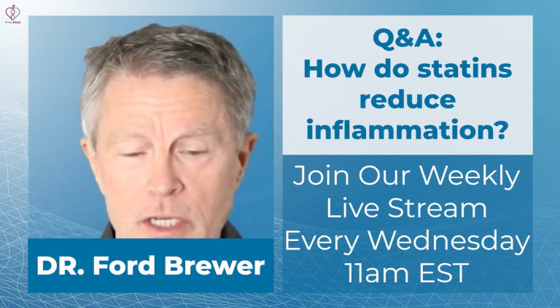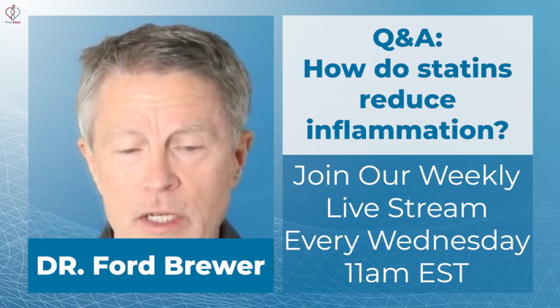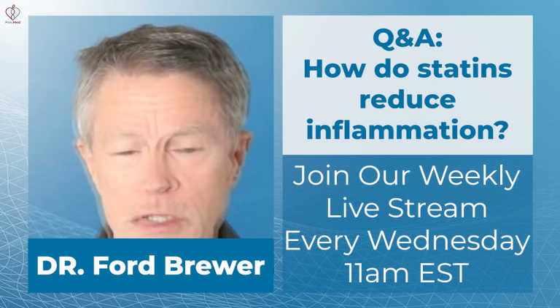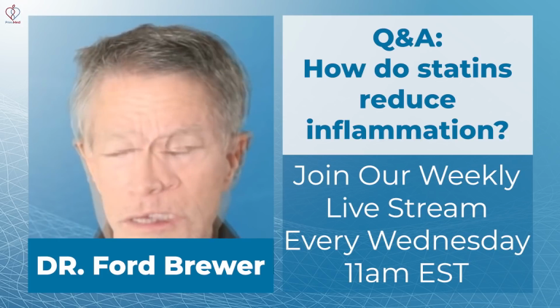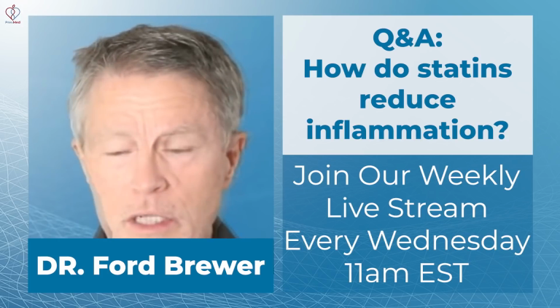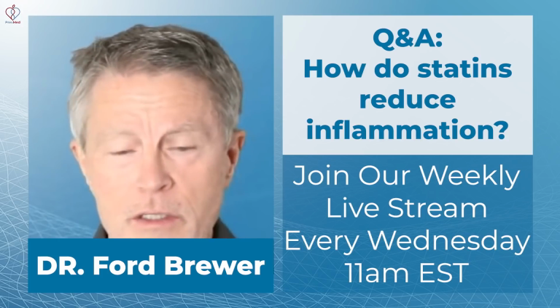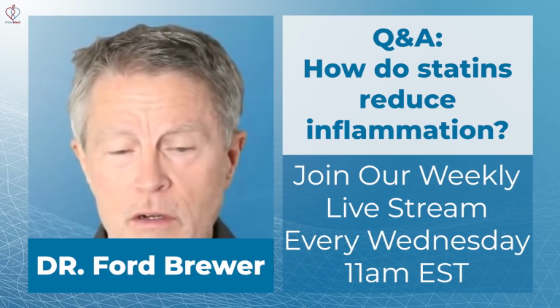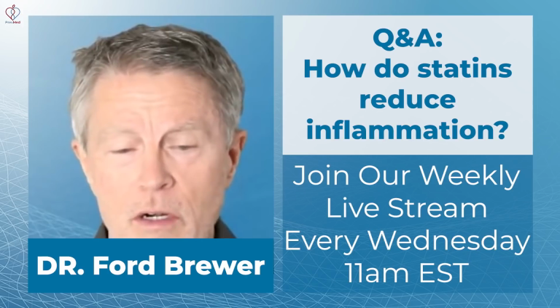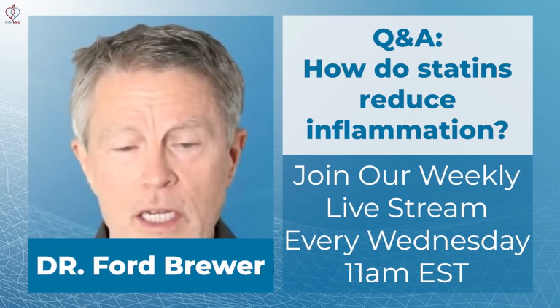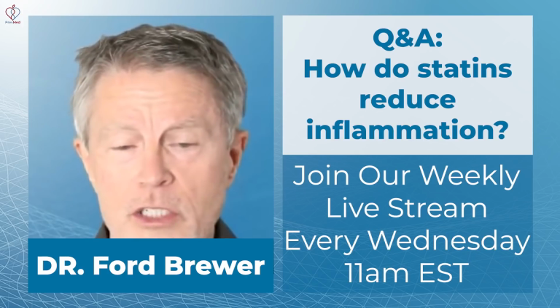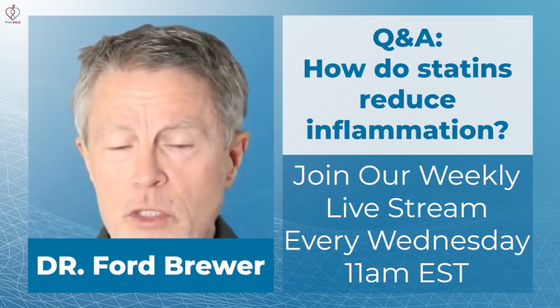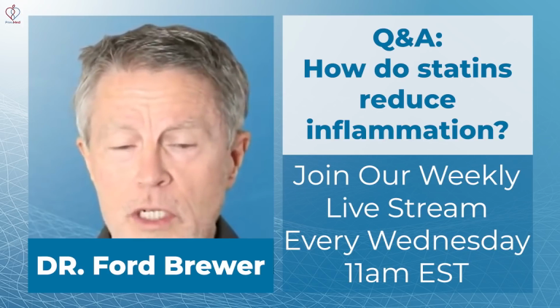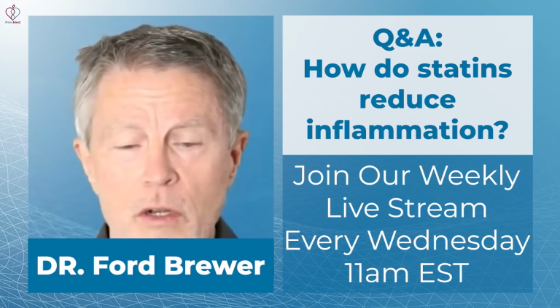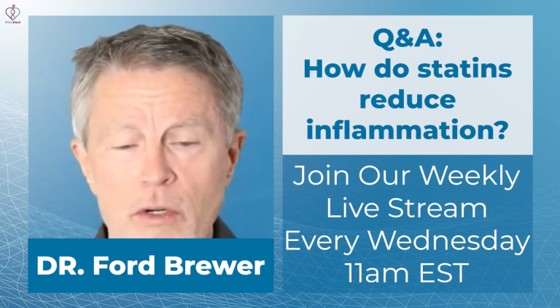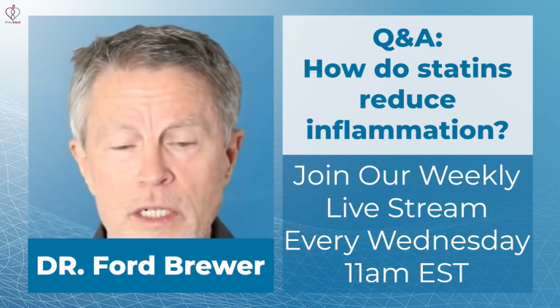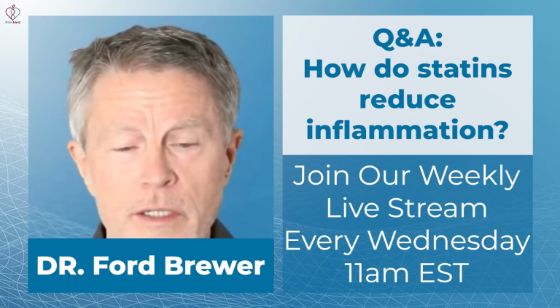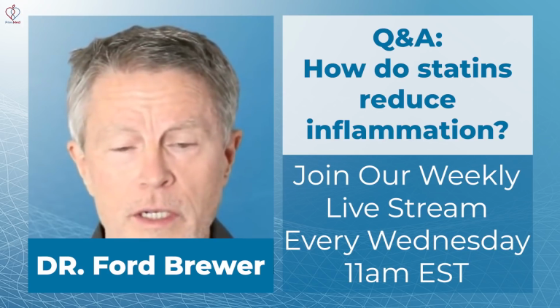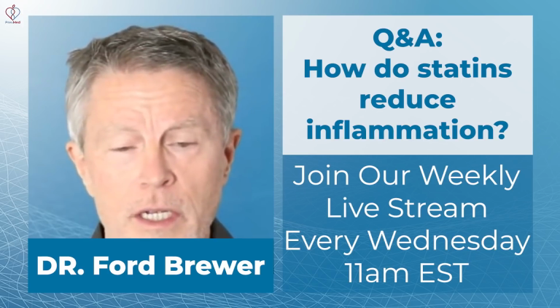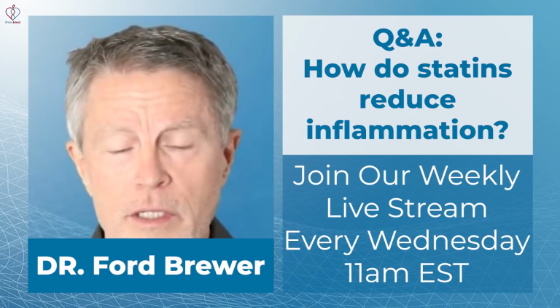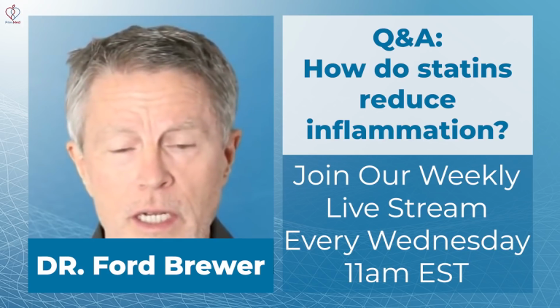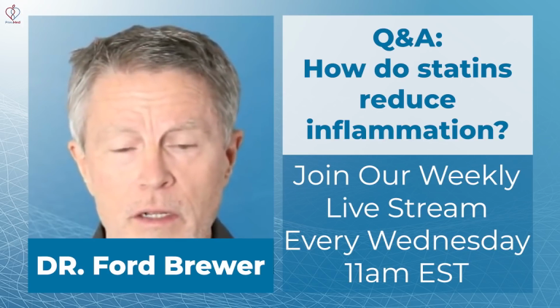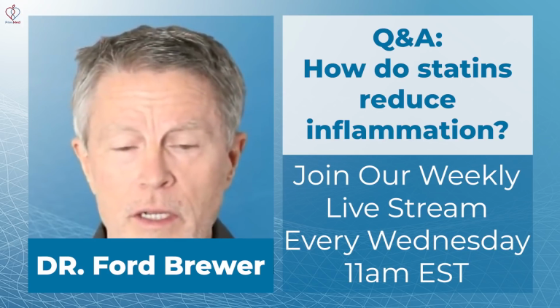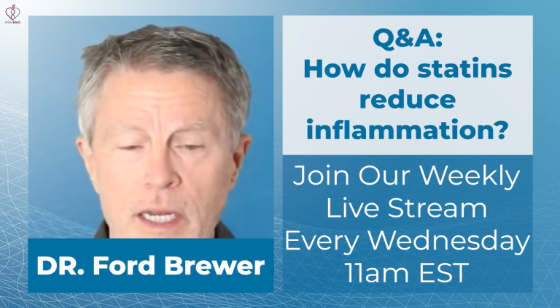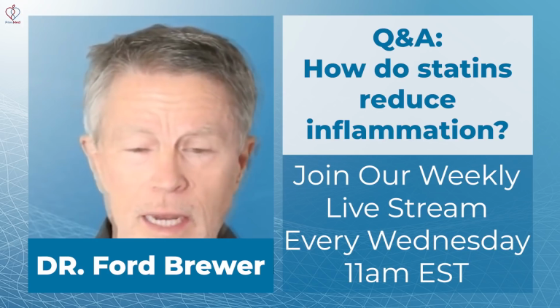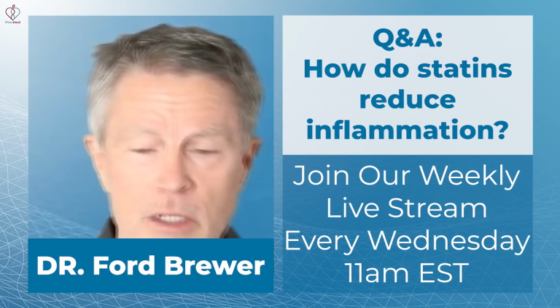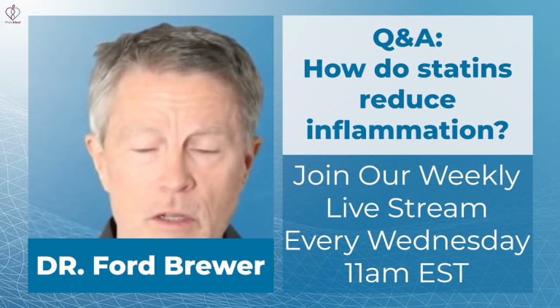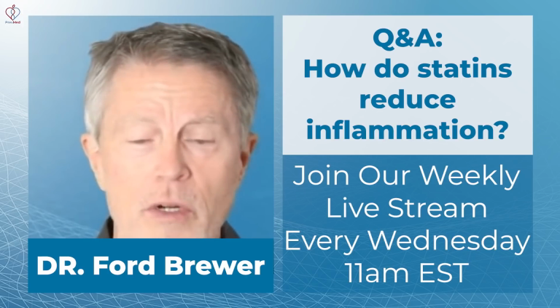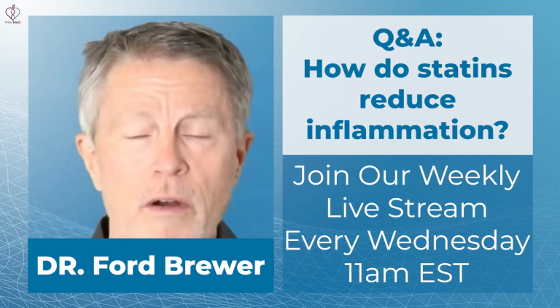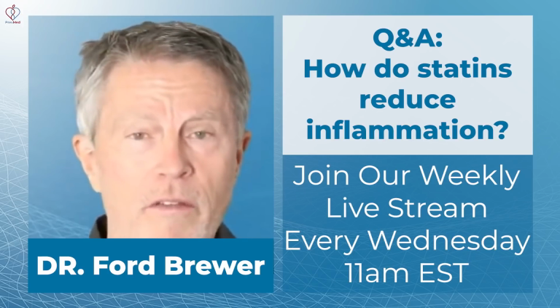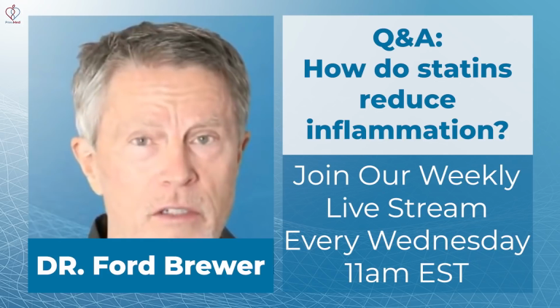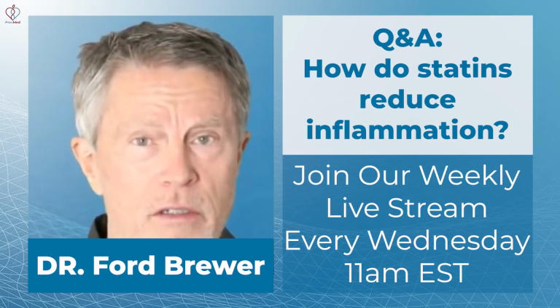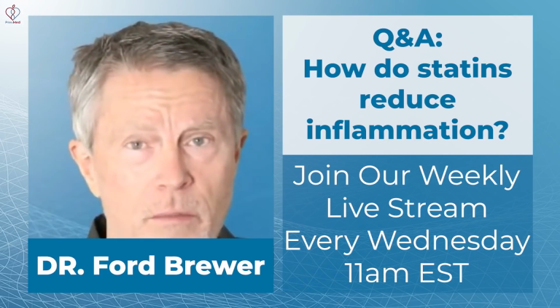There is little to no correlation between lowering LDL and lowering cardiovascular inflammation.